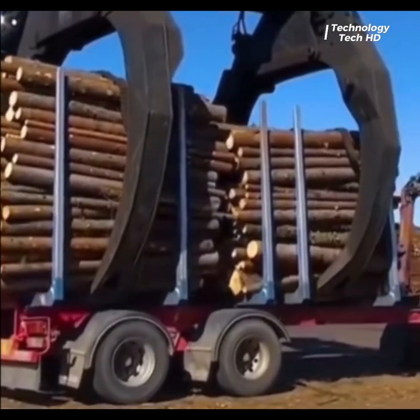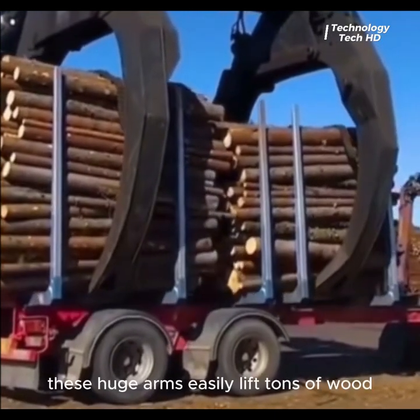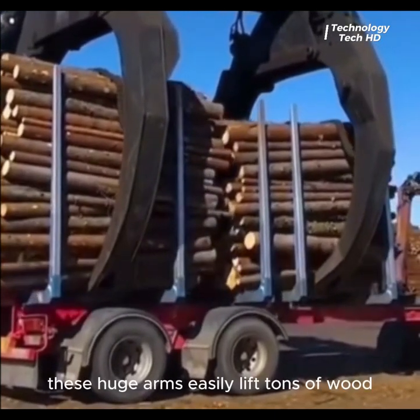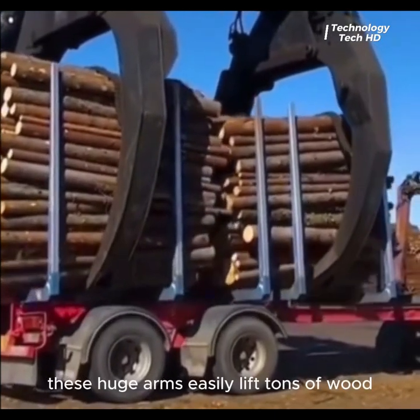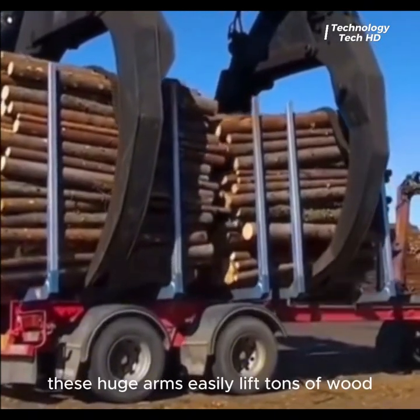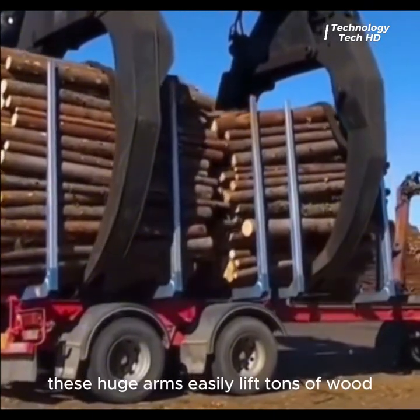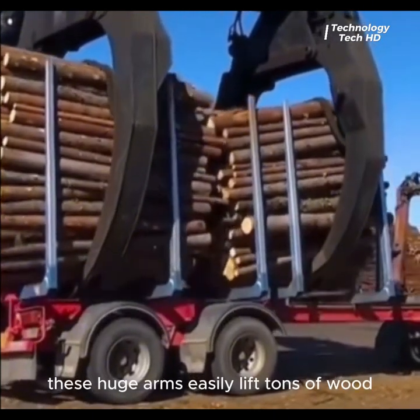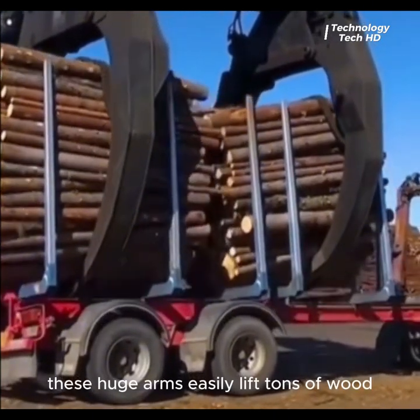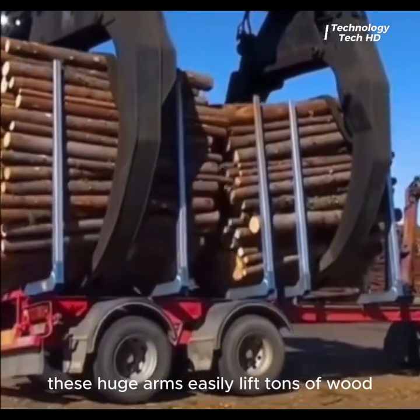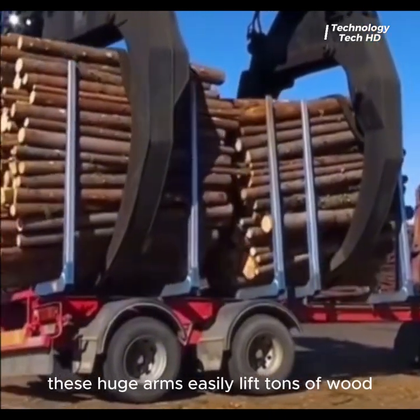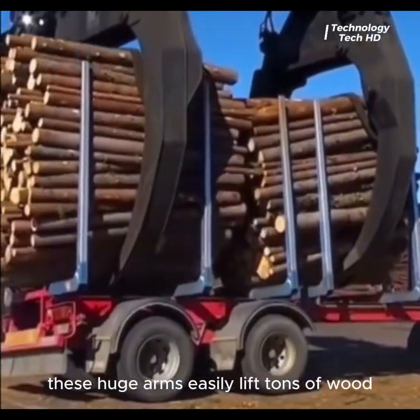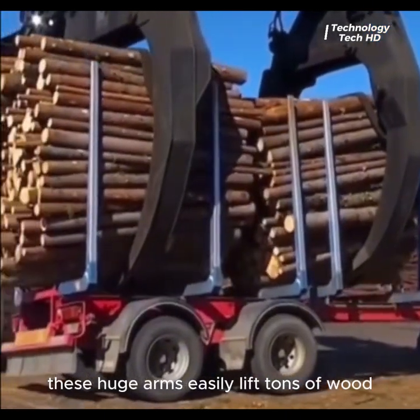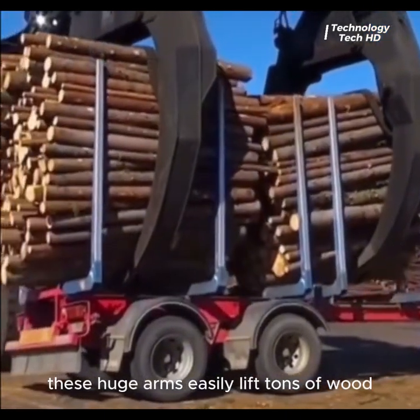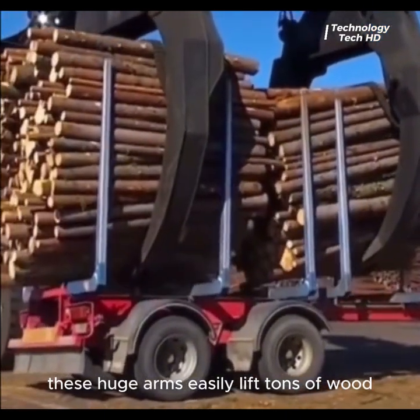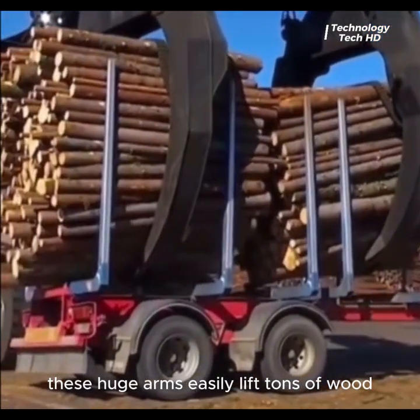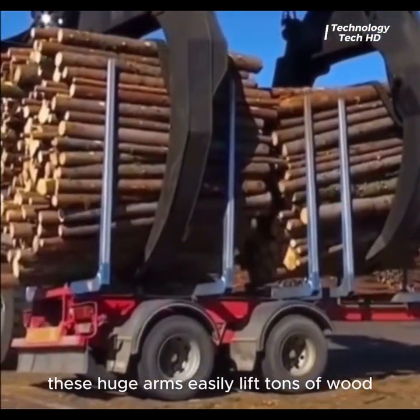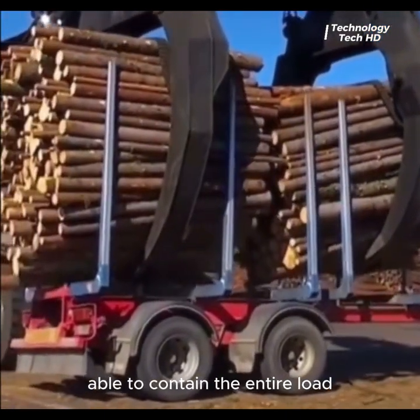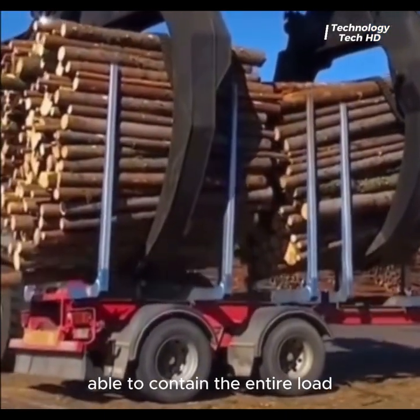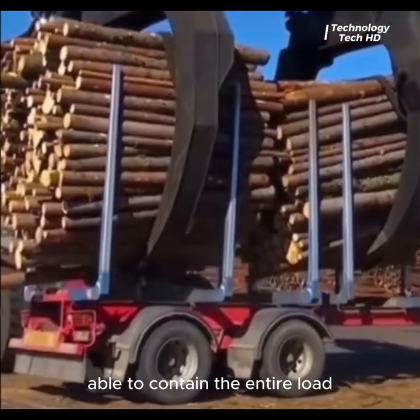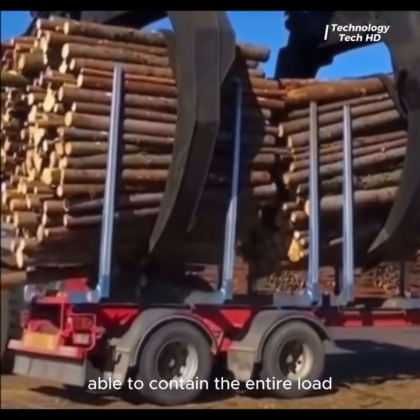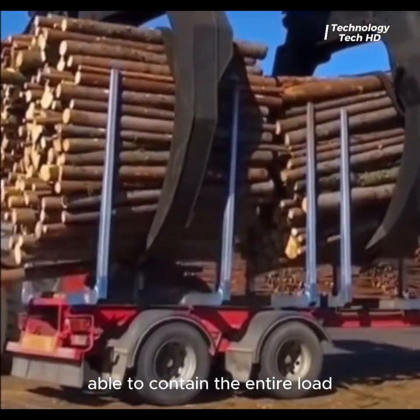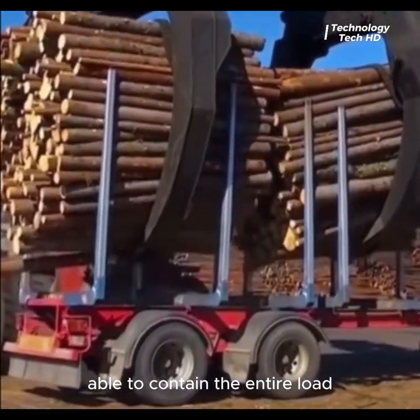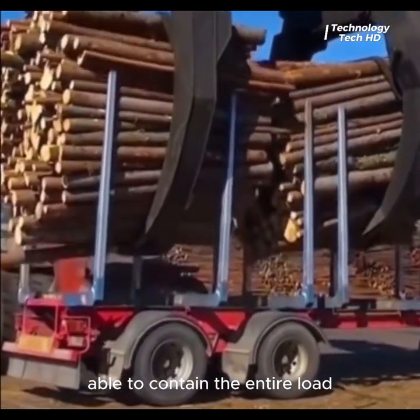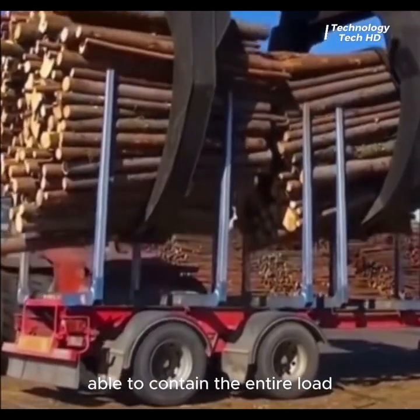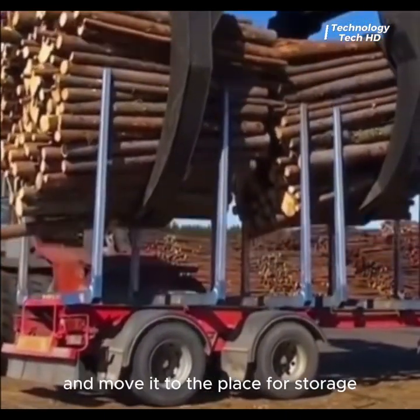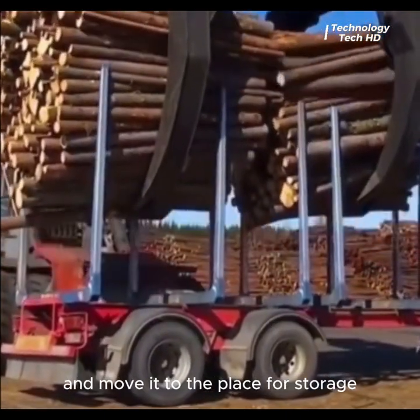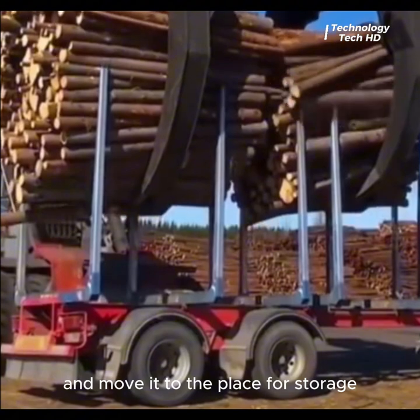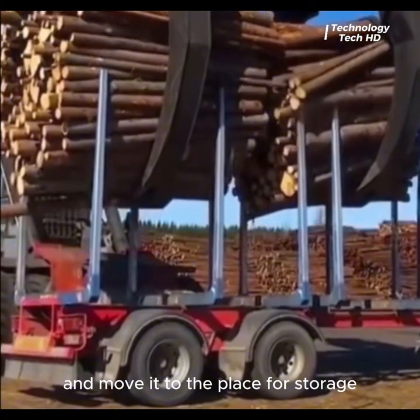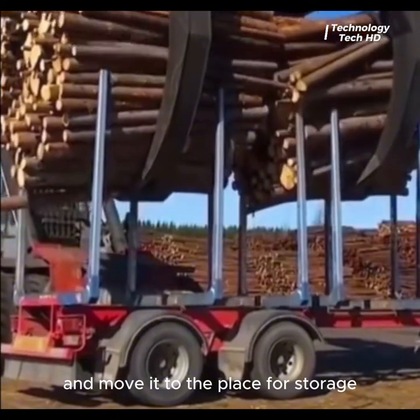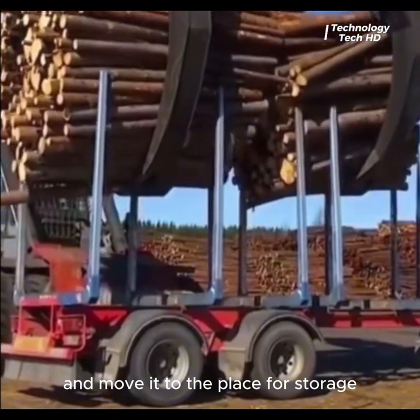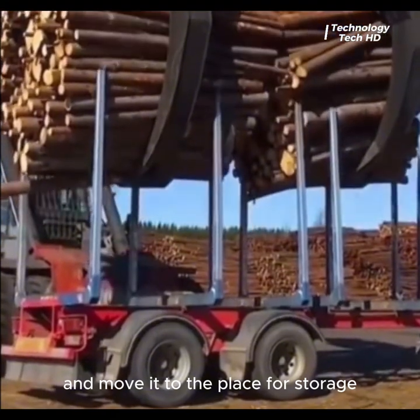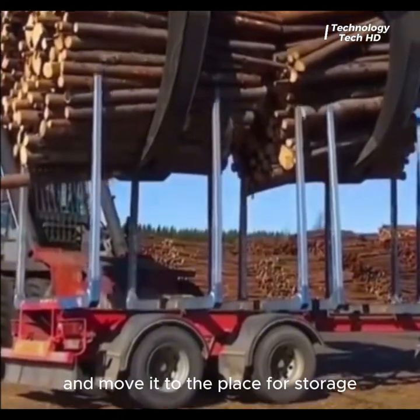These huge arms easily lift tons of wood, able to contain the entire load and move it to a place for storage.